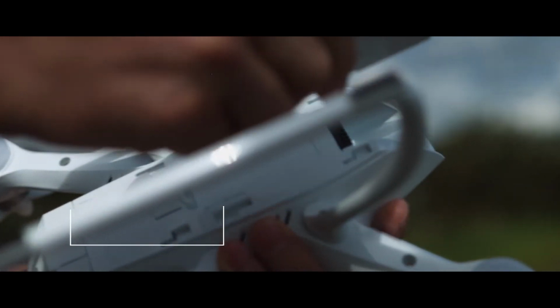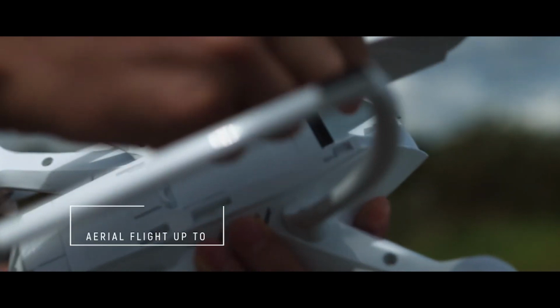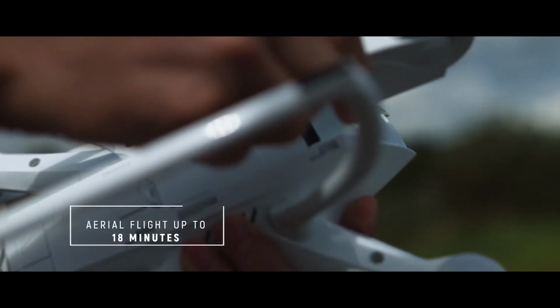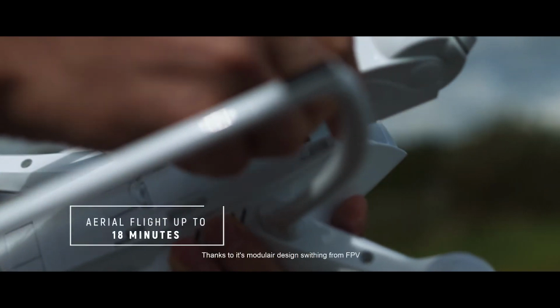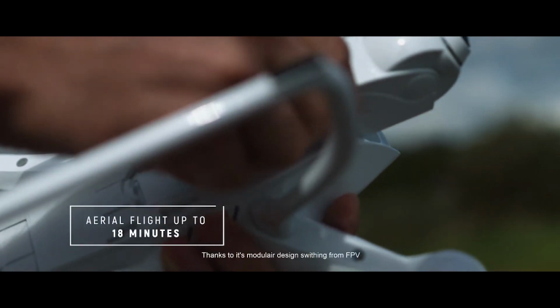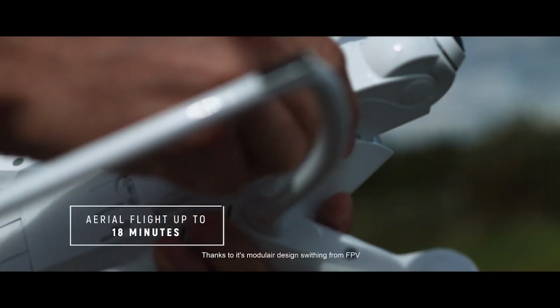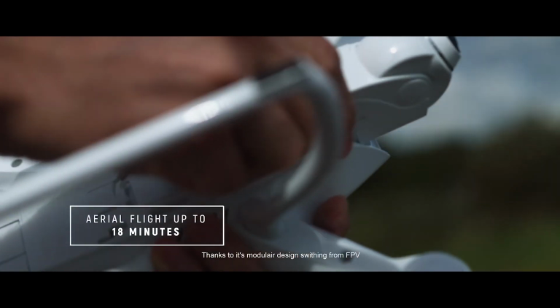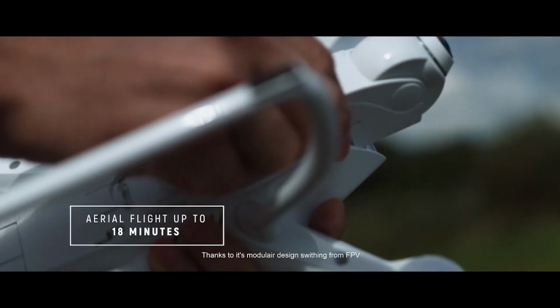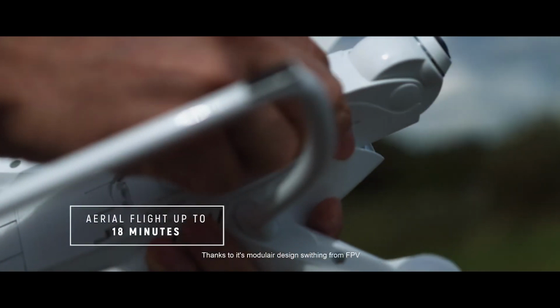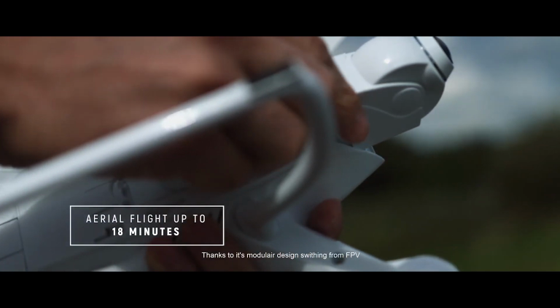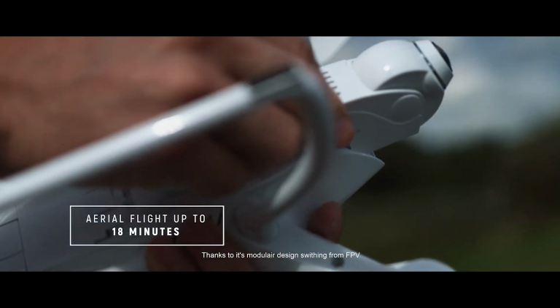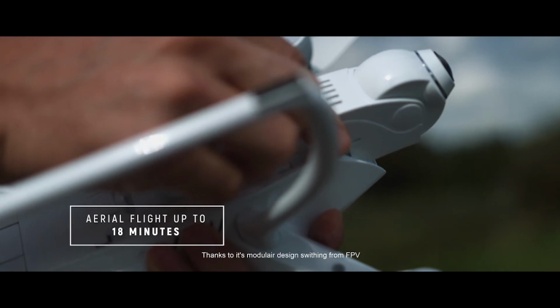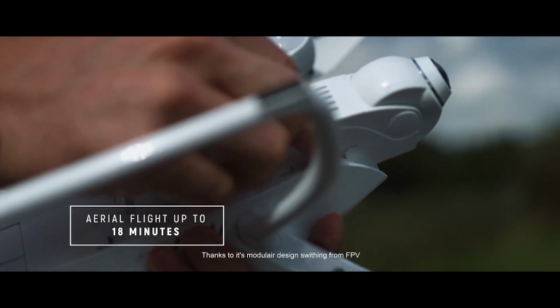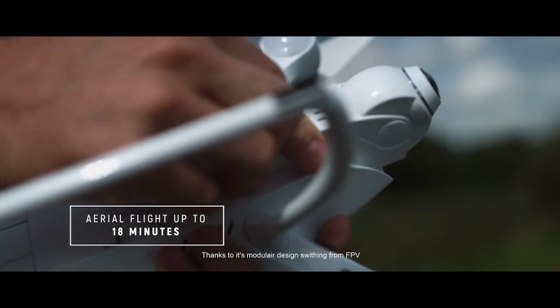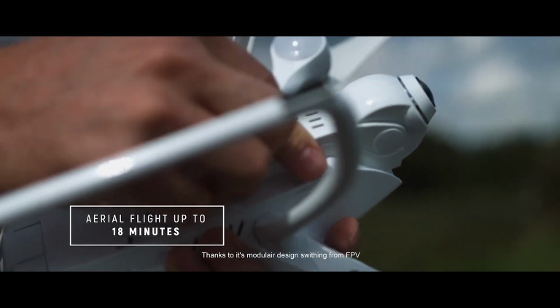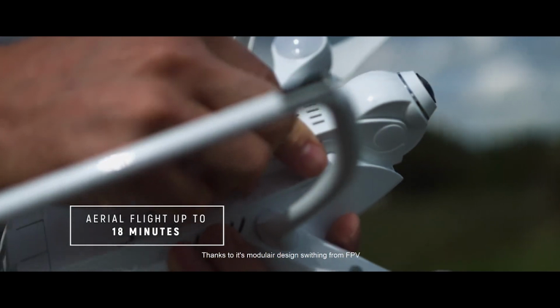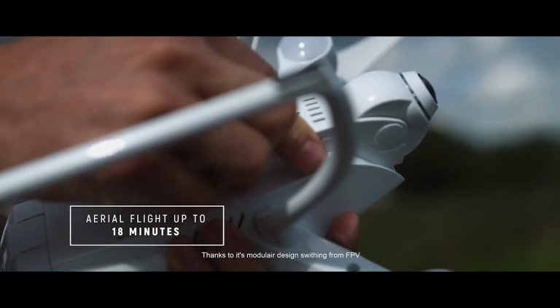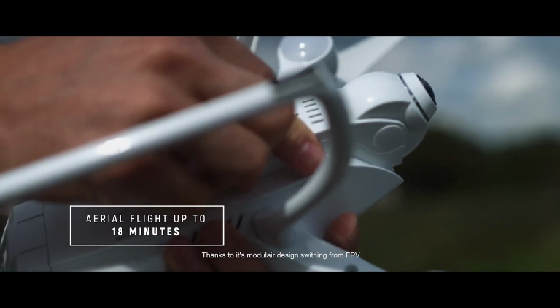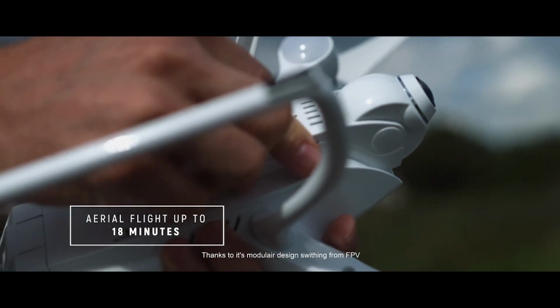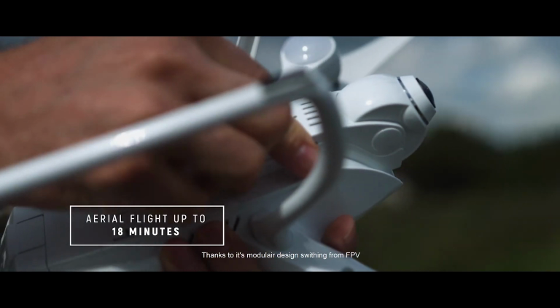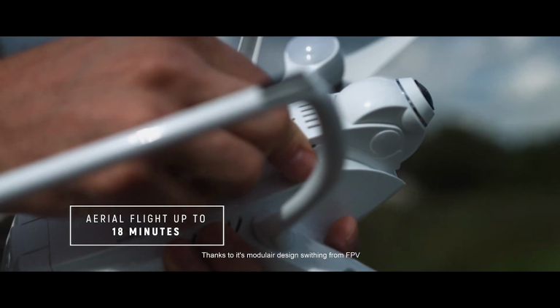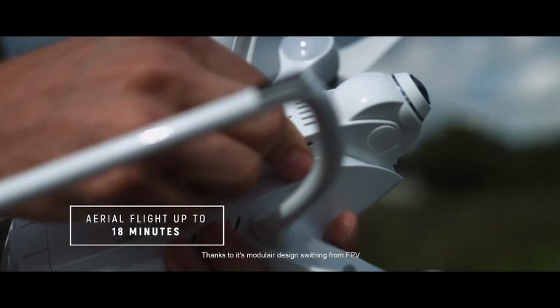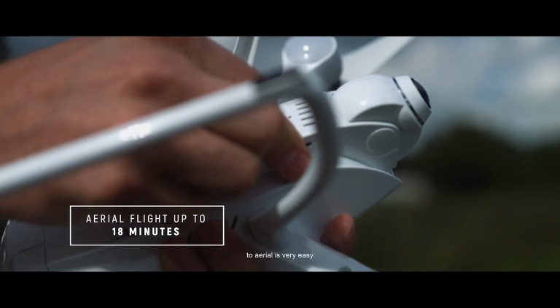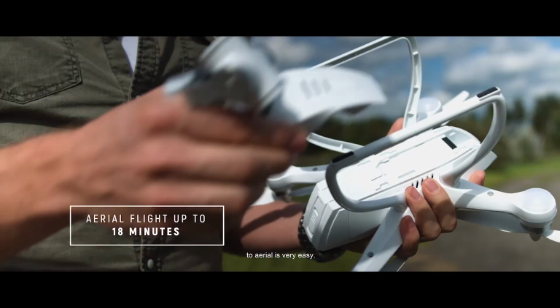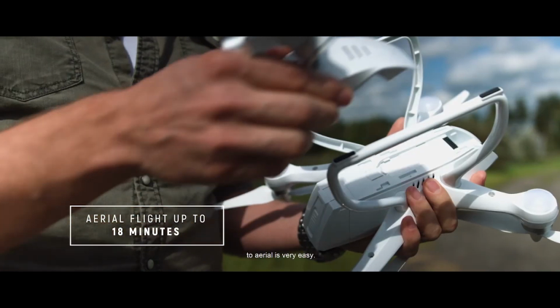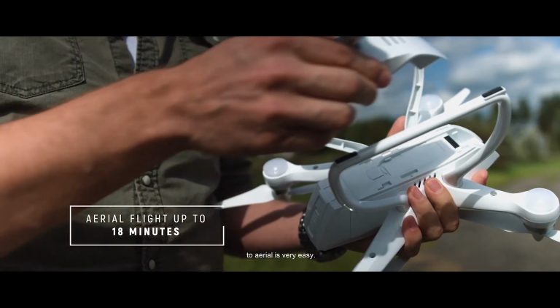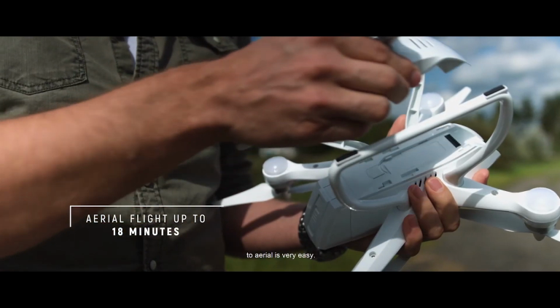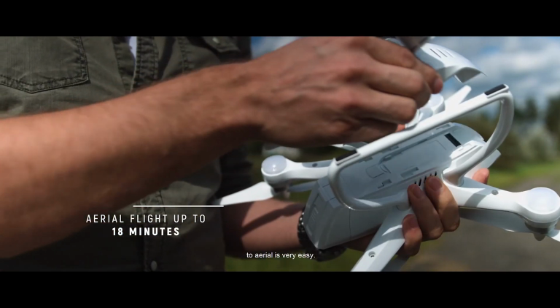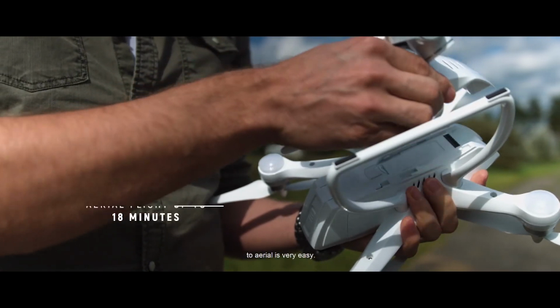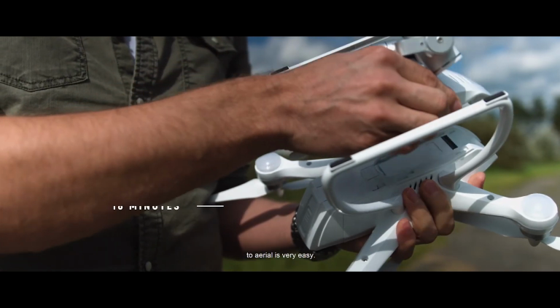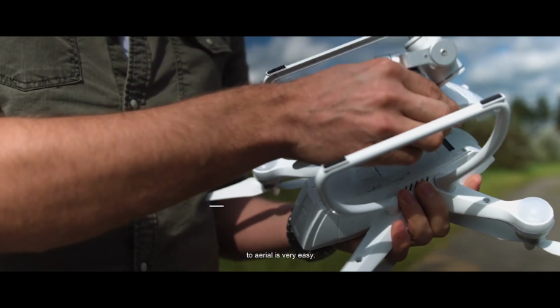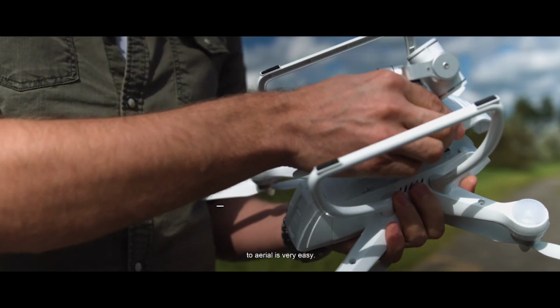Thanks to its modular design, switching from FPV to aerial is very easy.